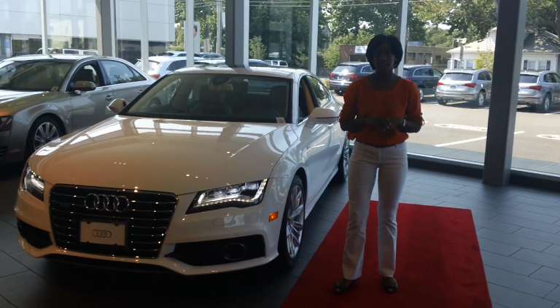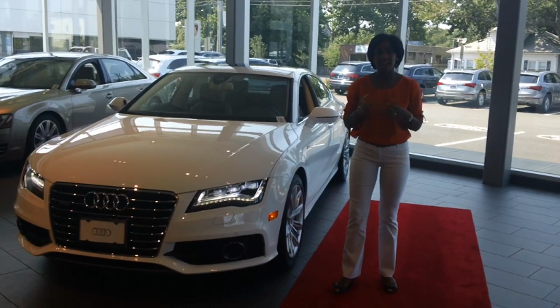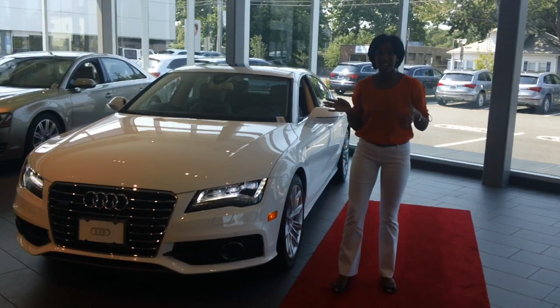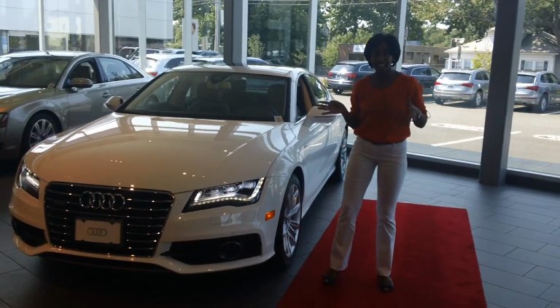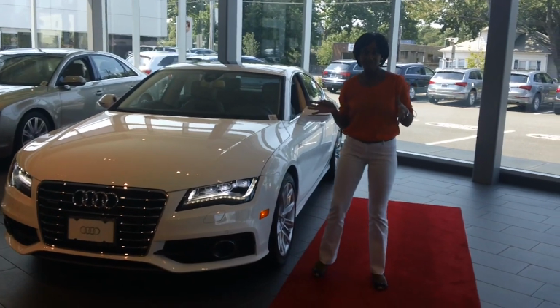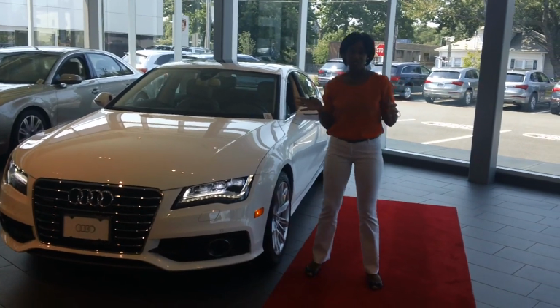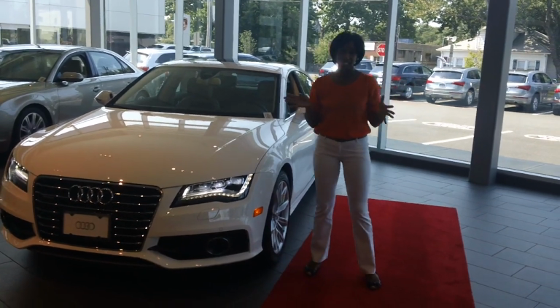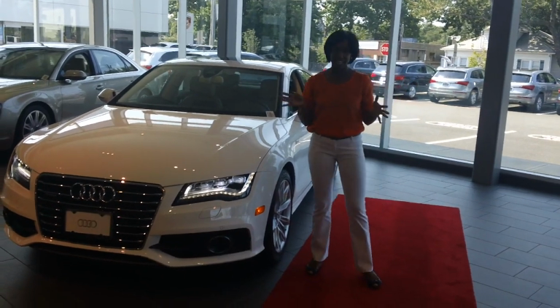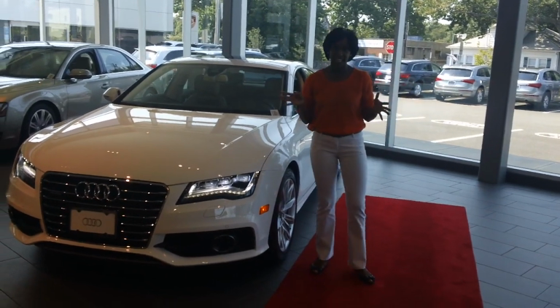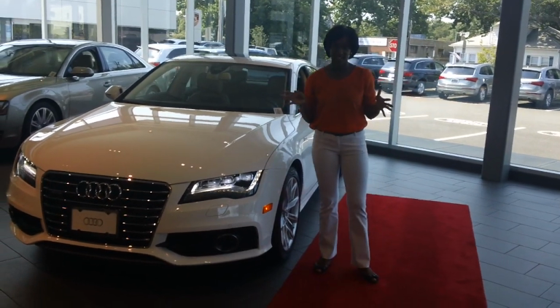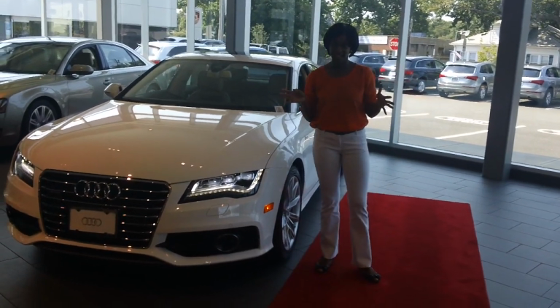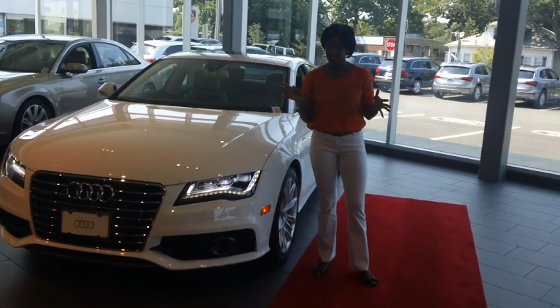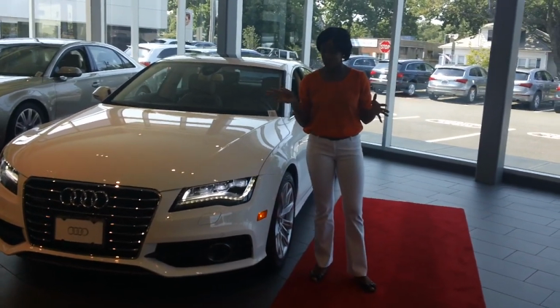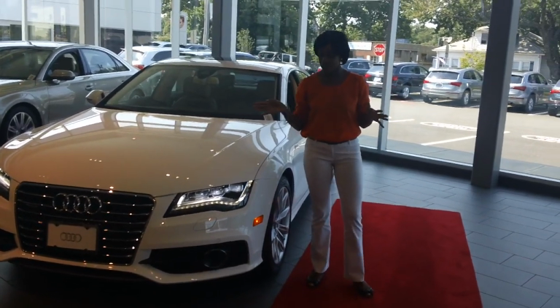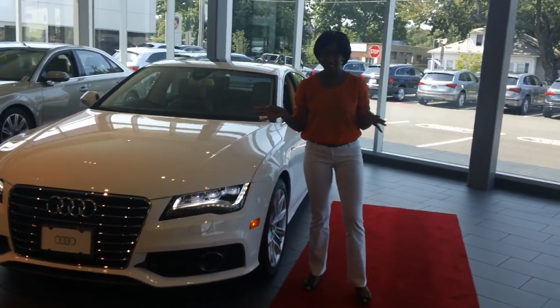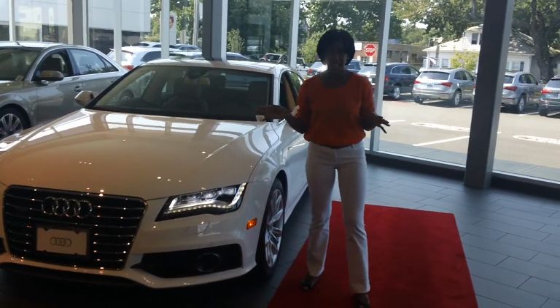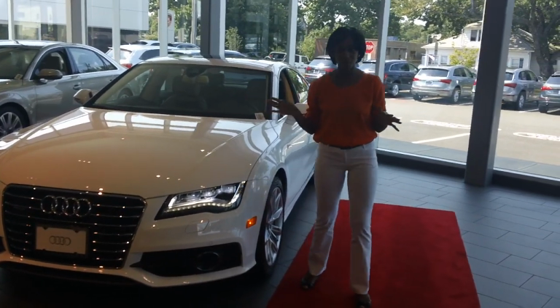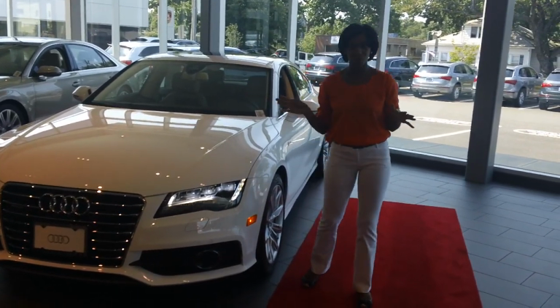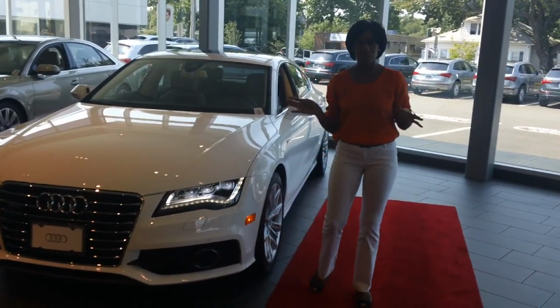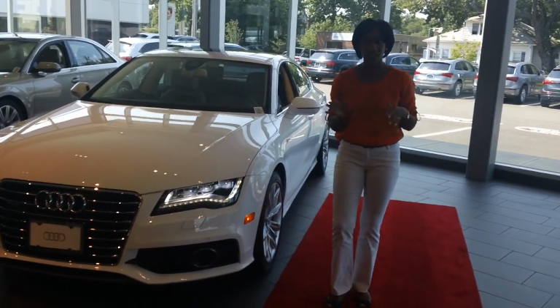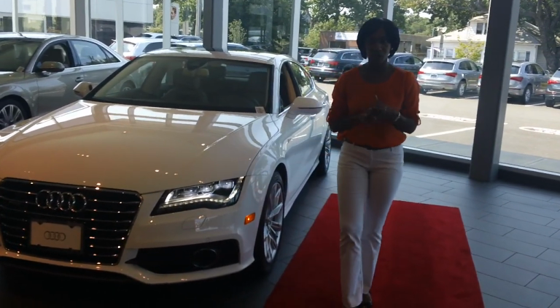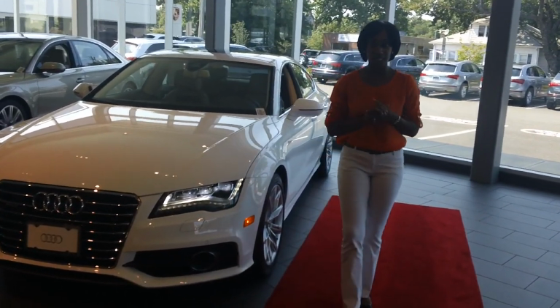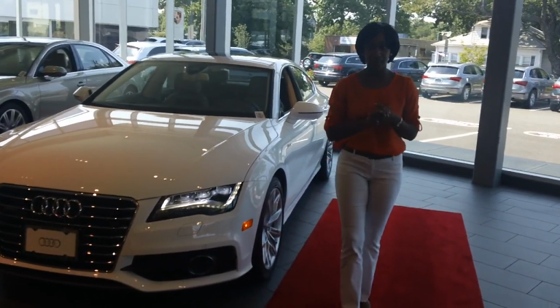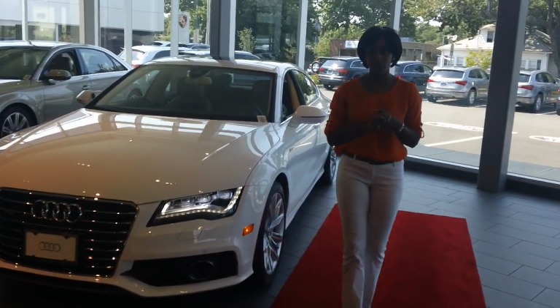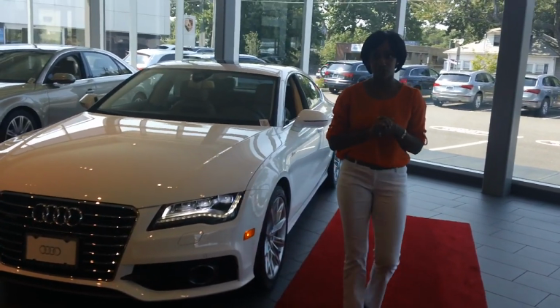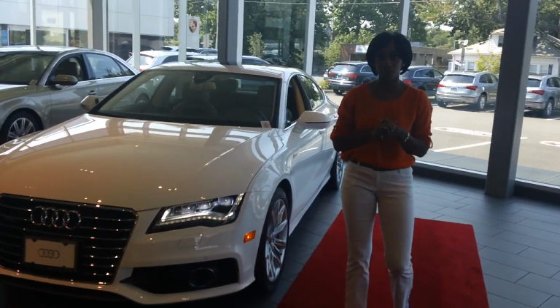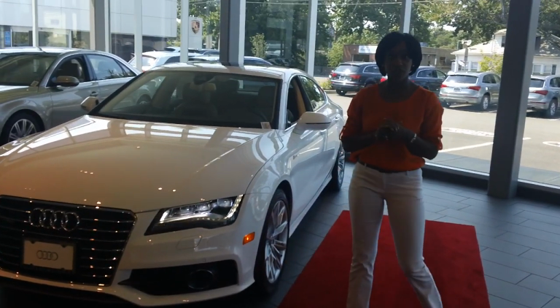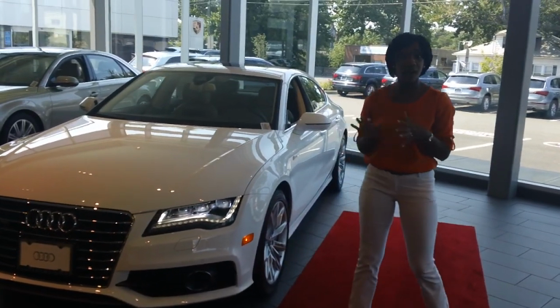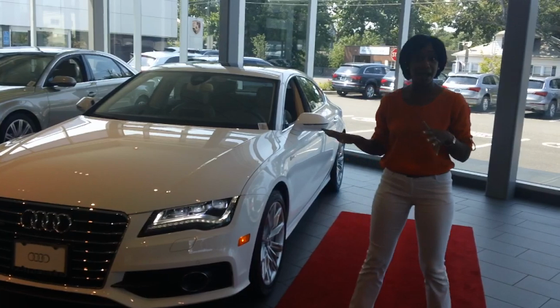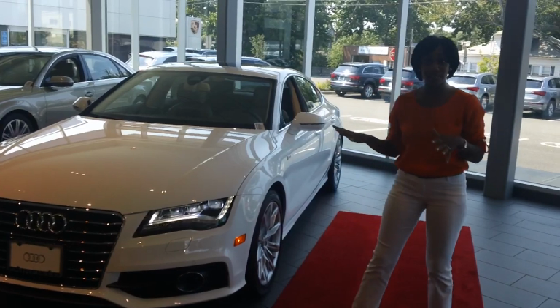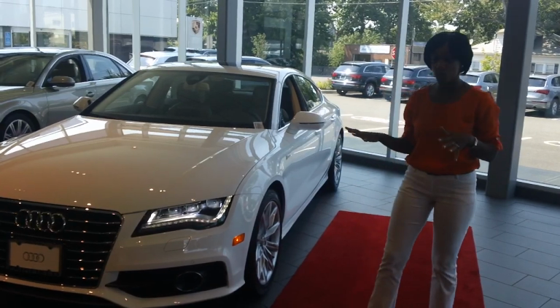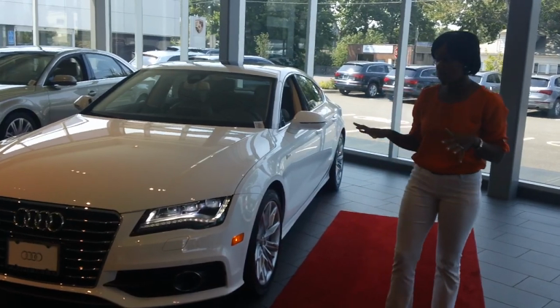Hi Stanford, it's Katia. I just wanted to send you a quick video, as I mentioned to you, with our Ibis White.